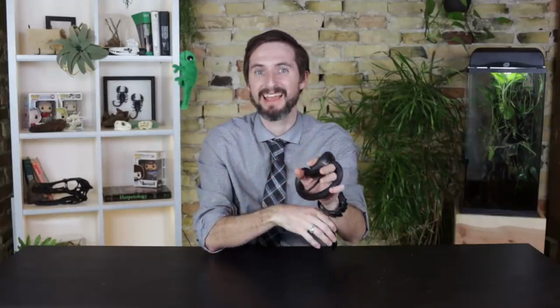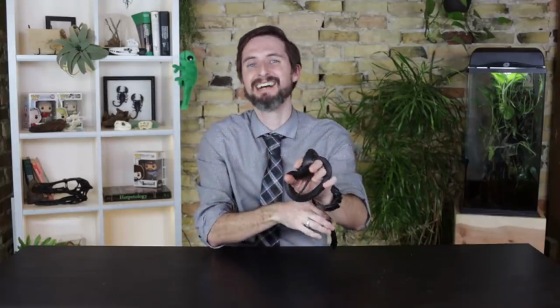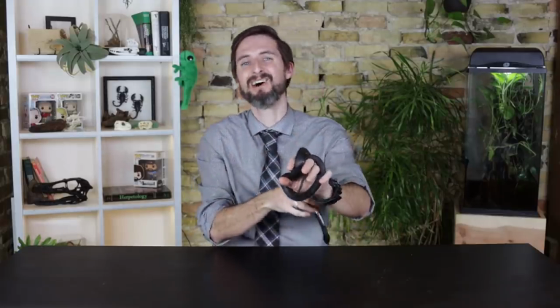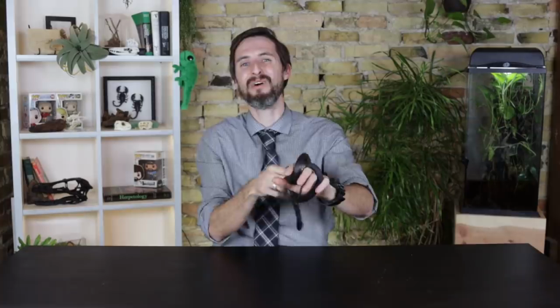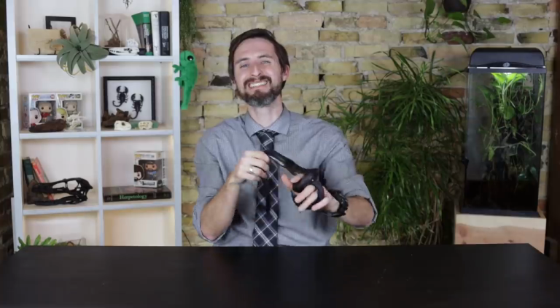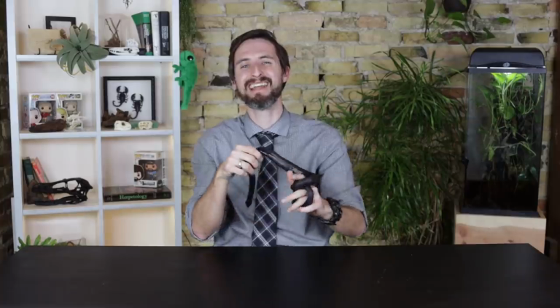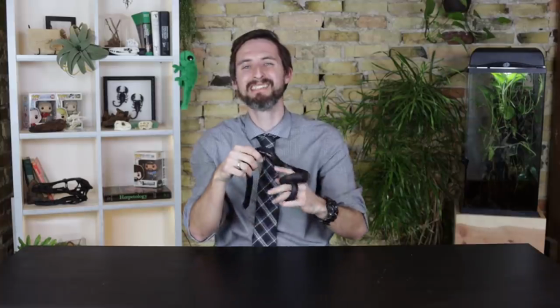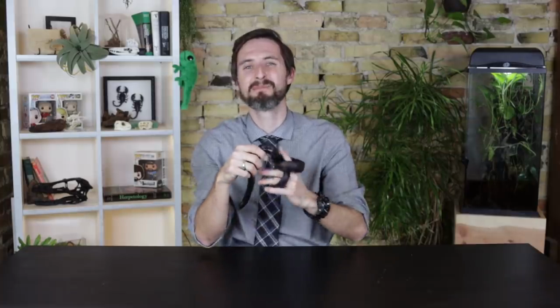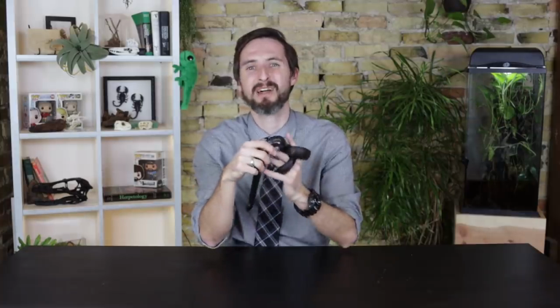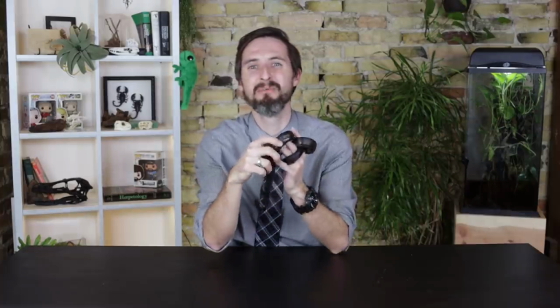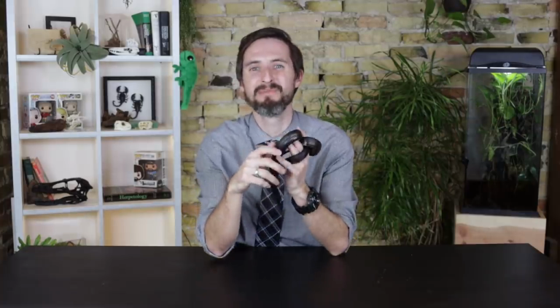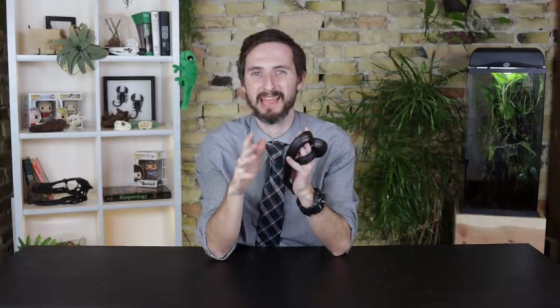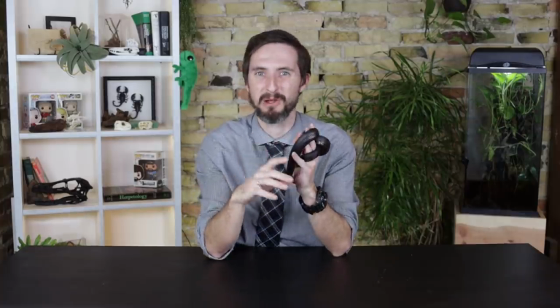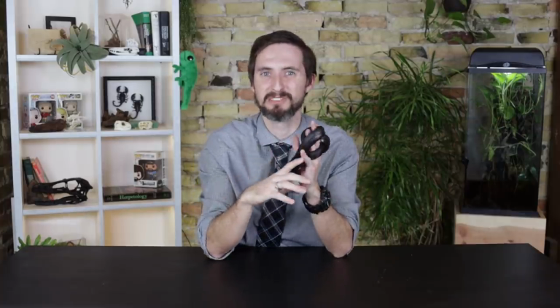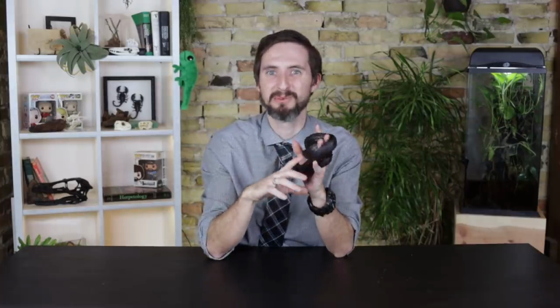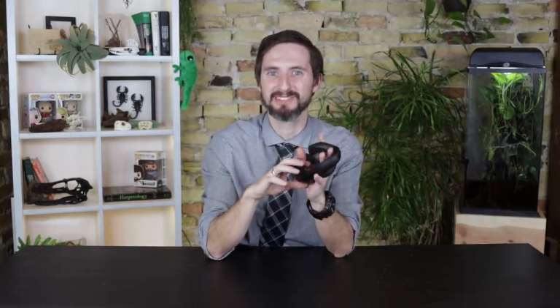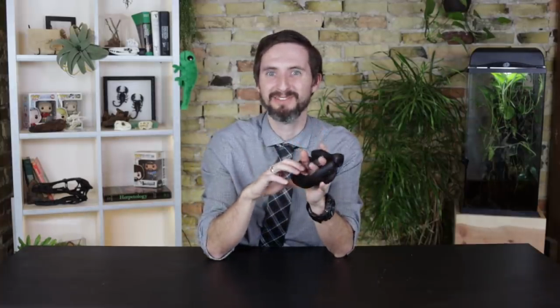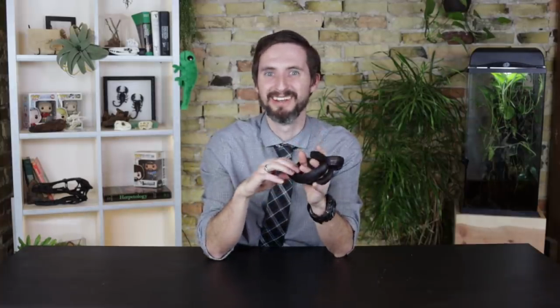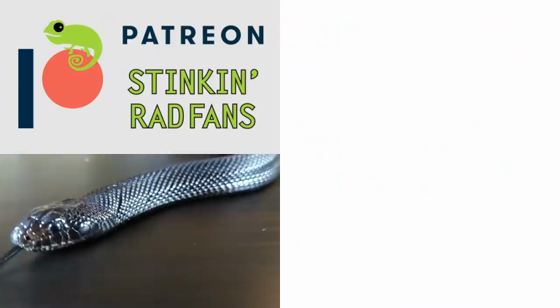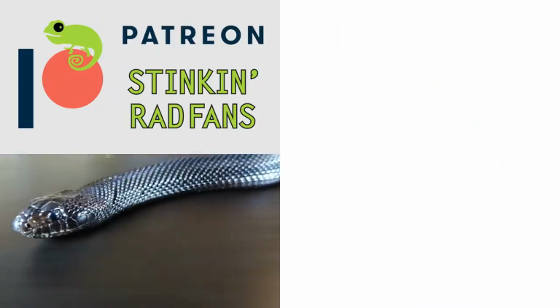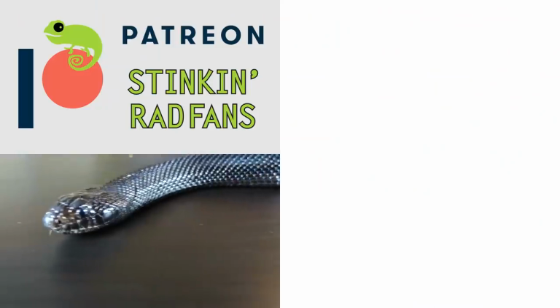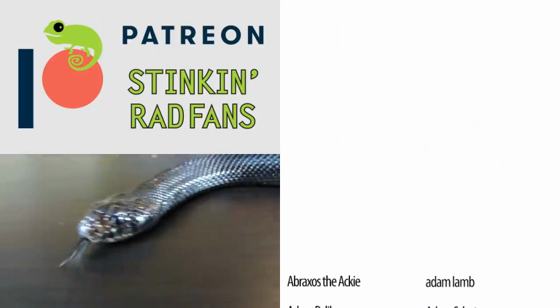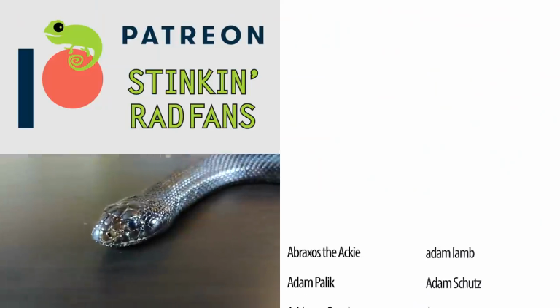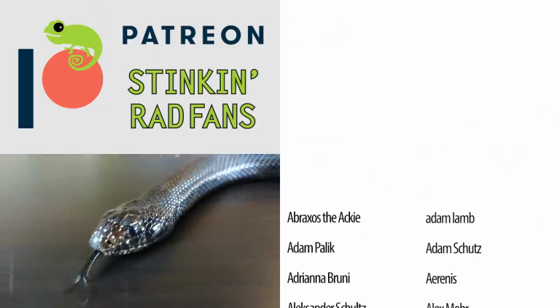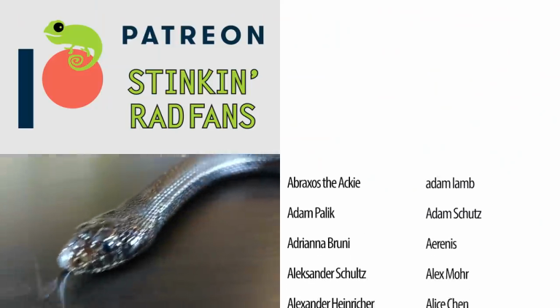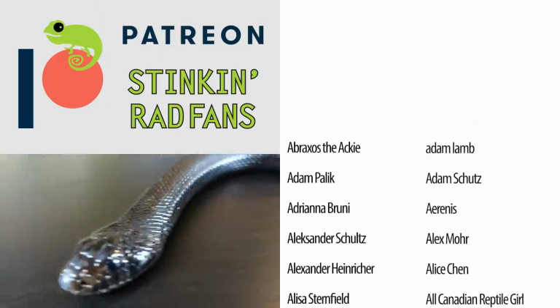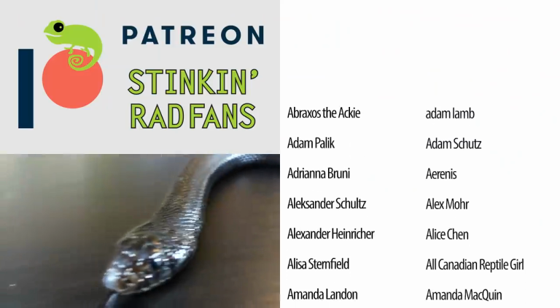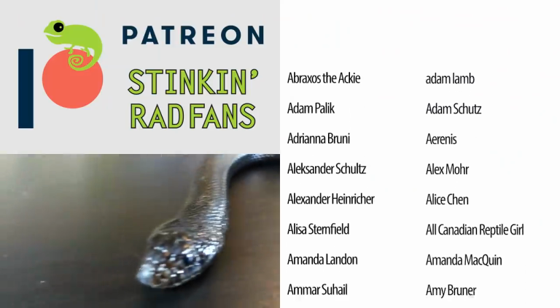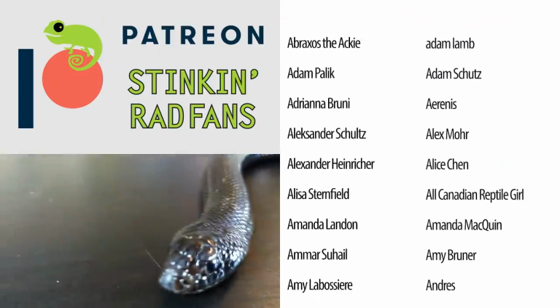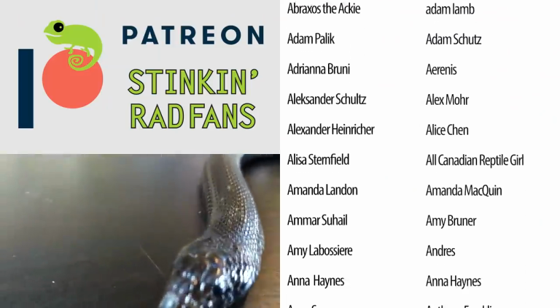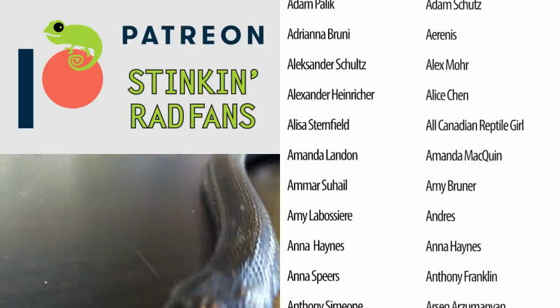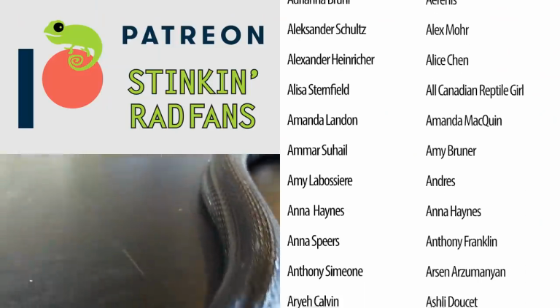As always, like and subscribe, and we hope to see you real soon.